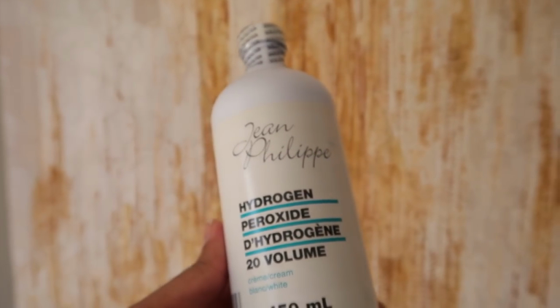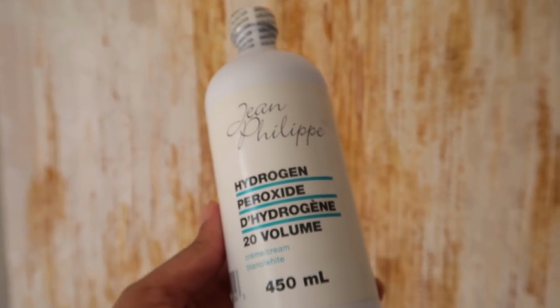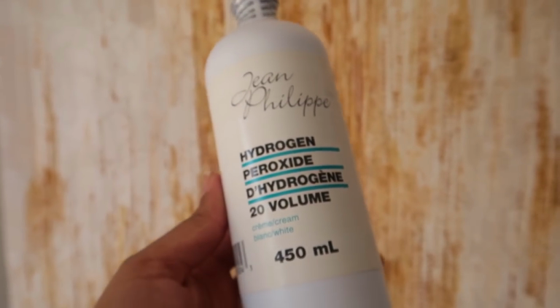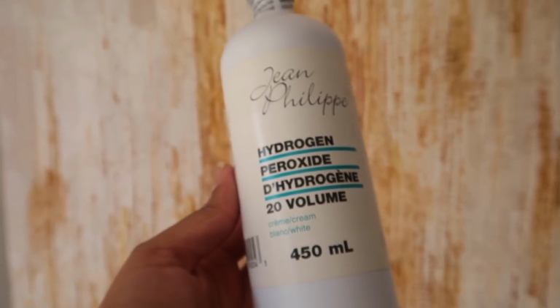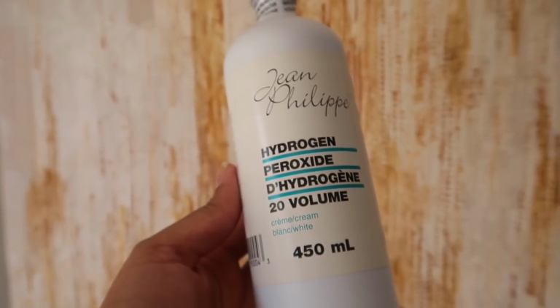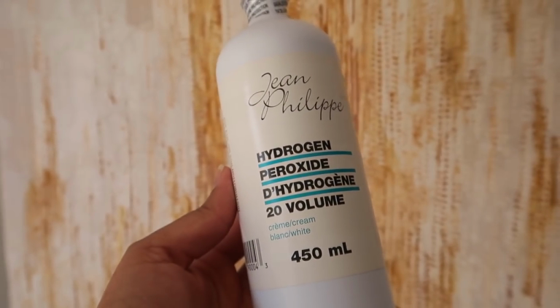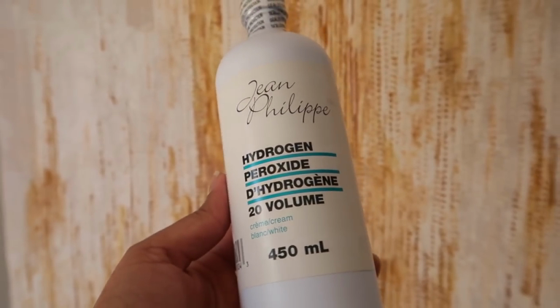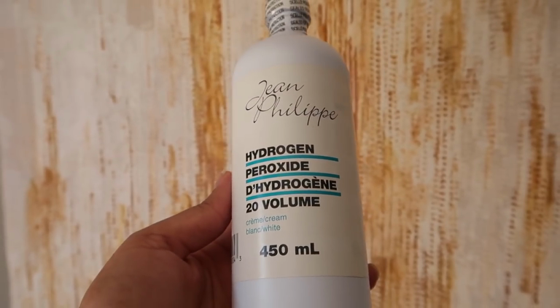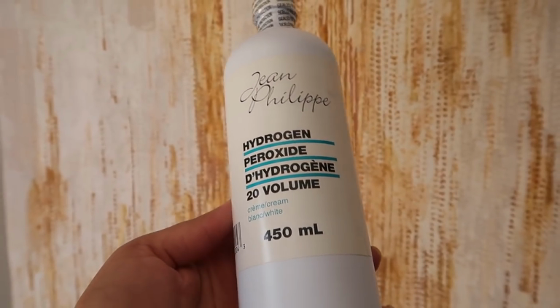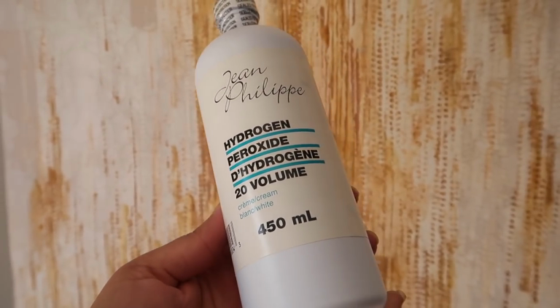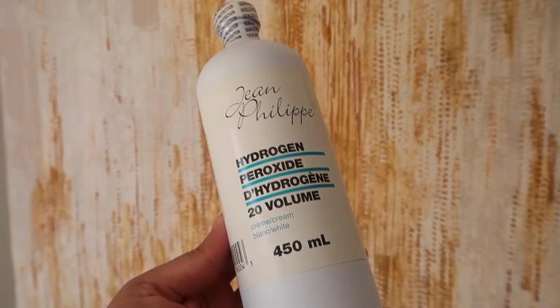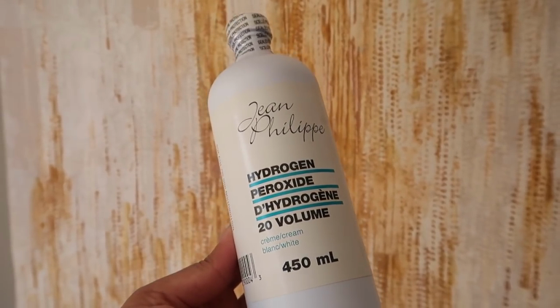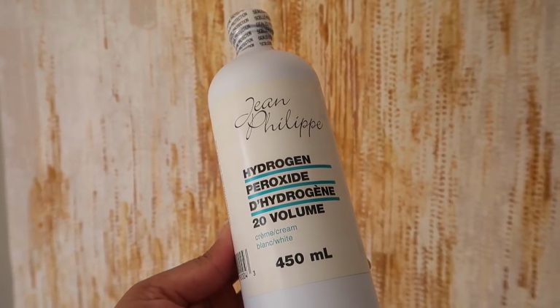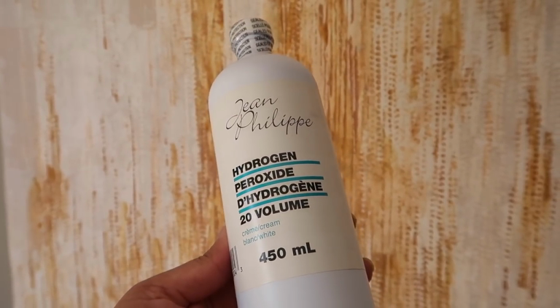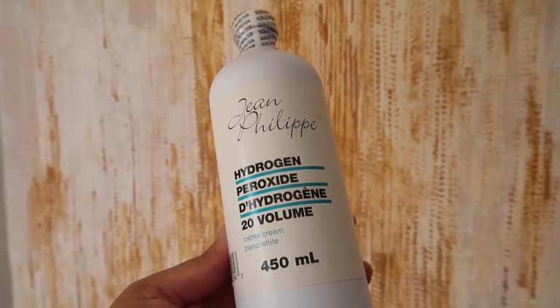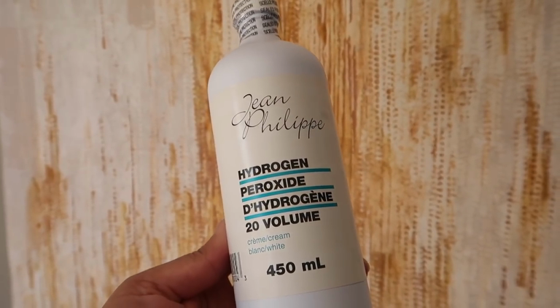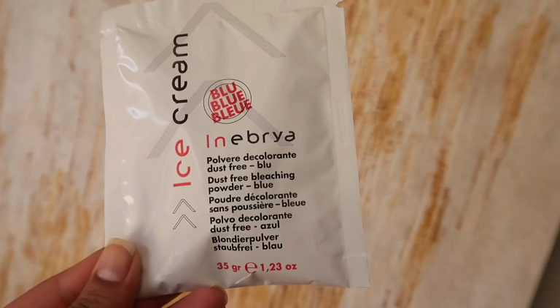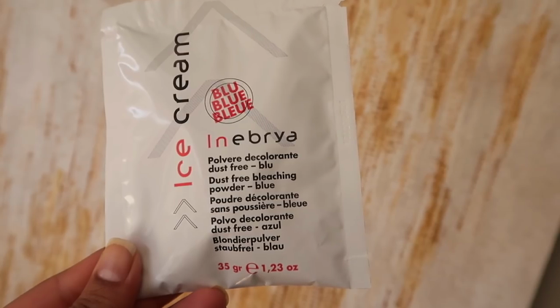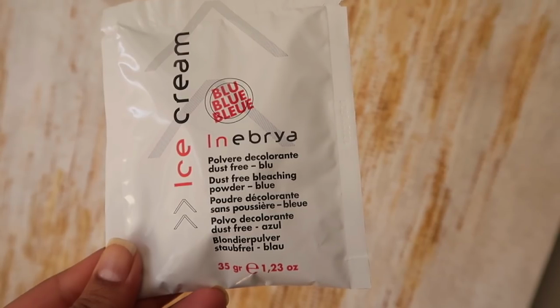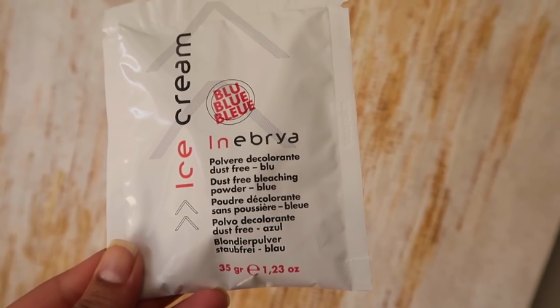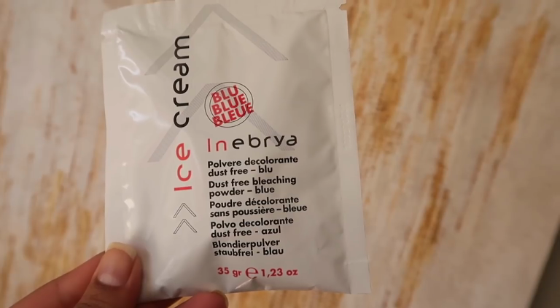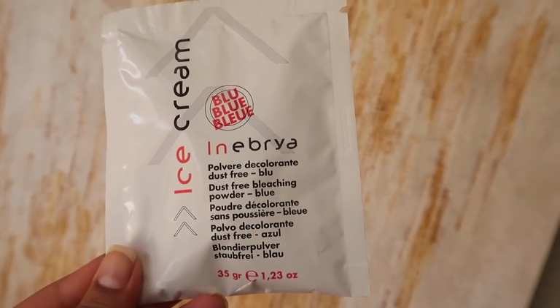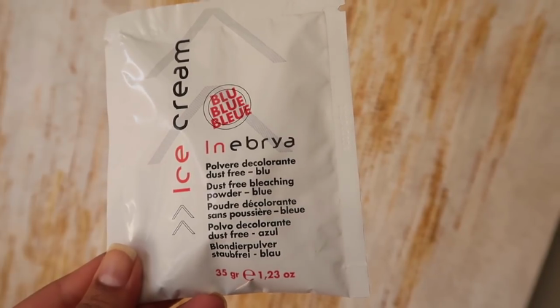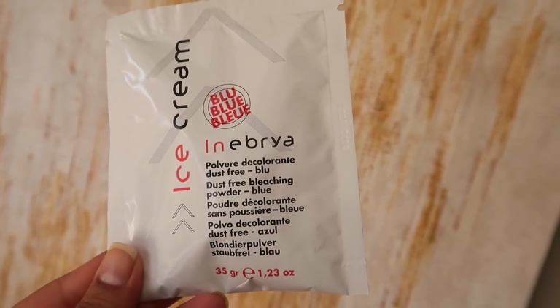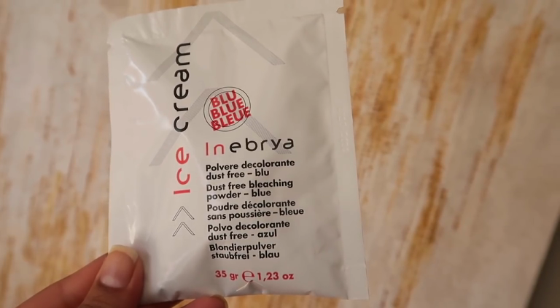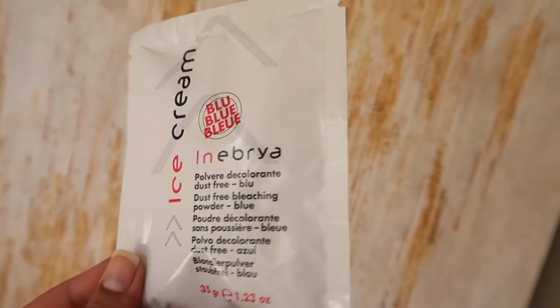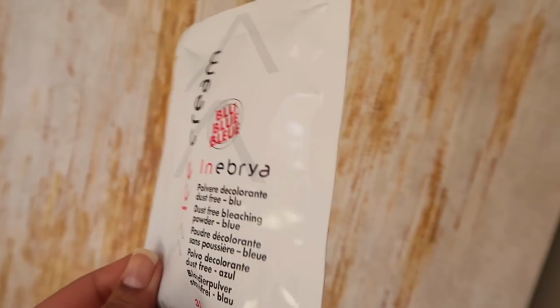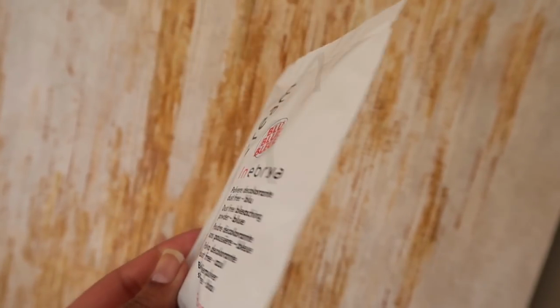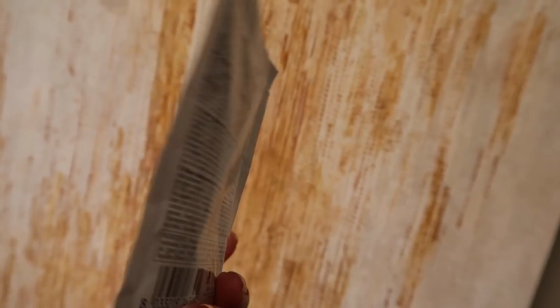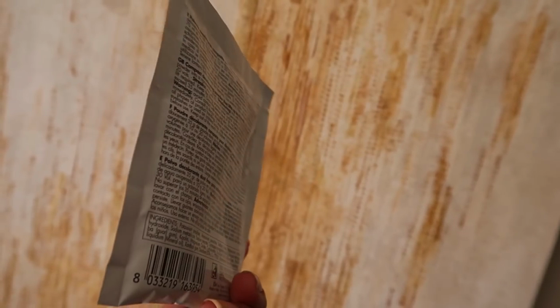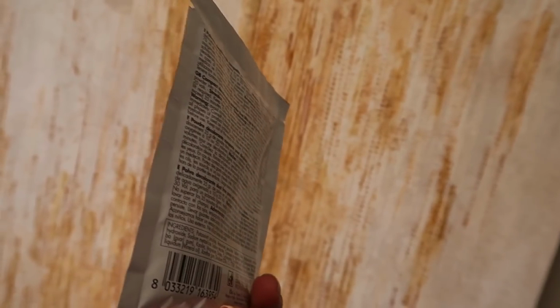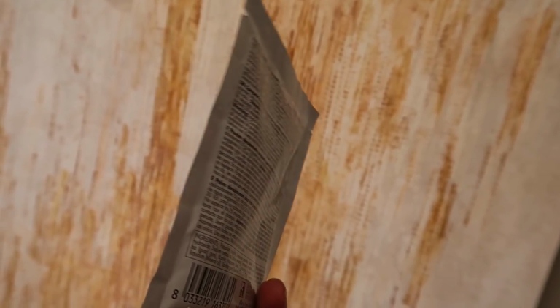Where can you buy this product? This product is available in any superstore, especially where hair colors are sold. You will get it easily. I bought these two products from Shoppers Drug Mart — I think it was $6.00 and $7.00 each.